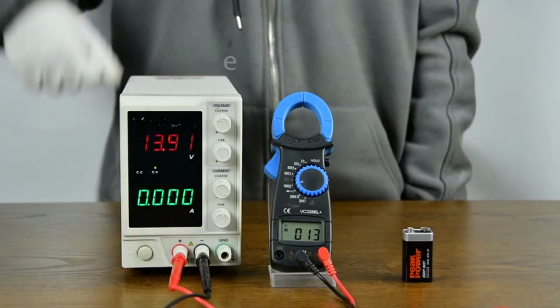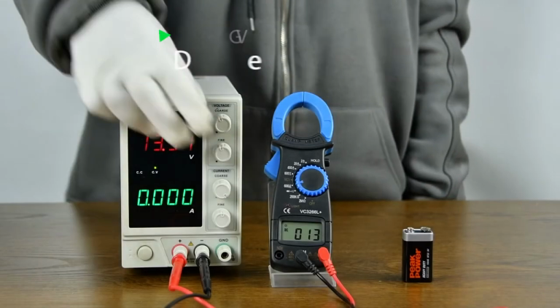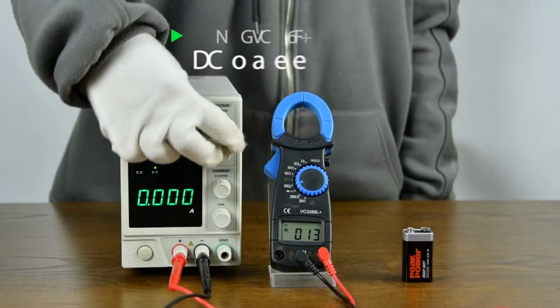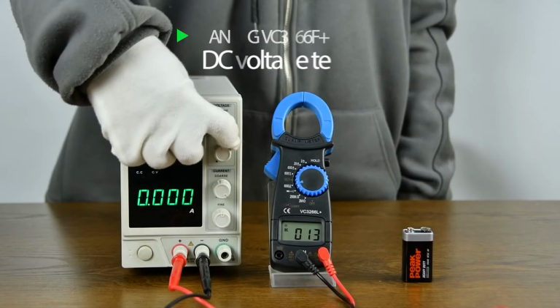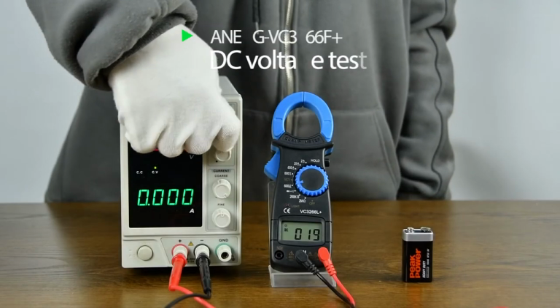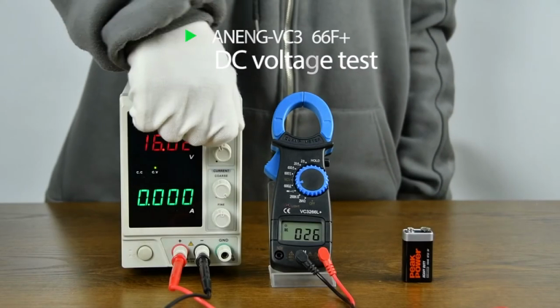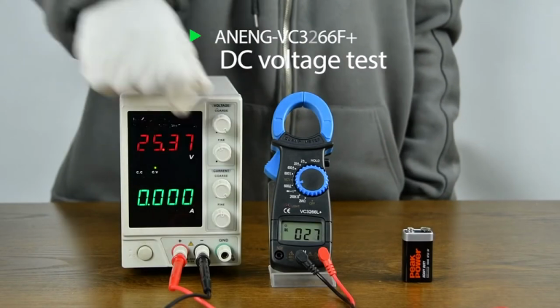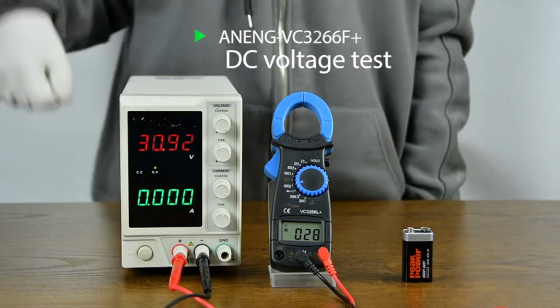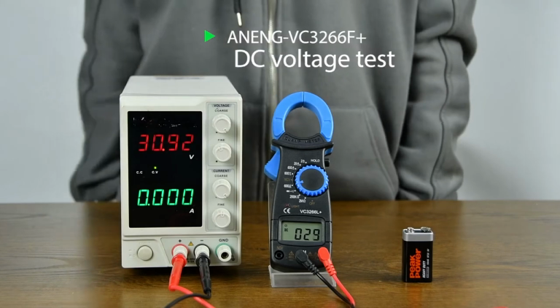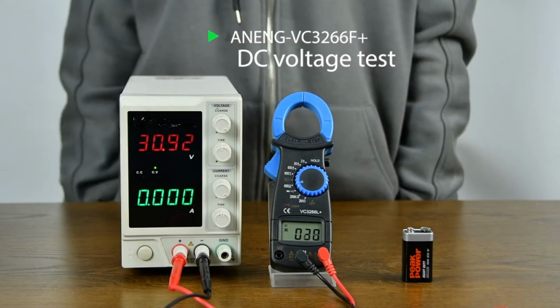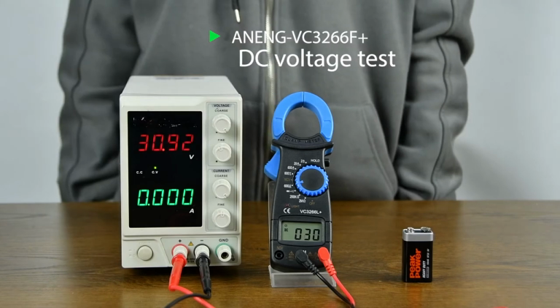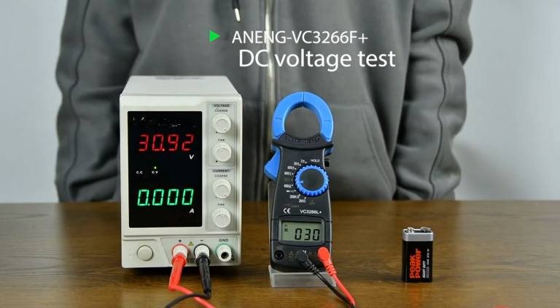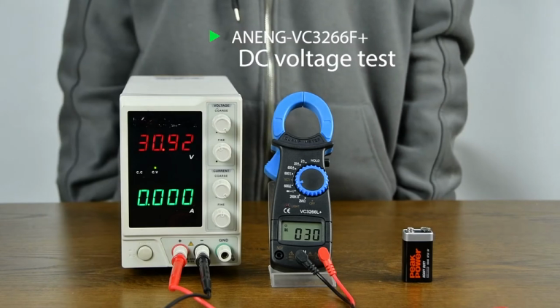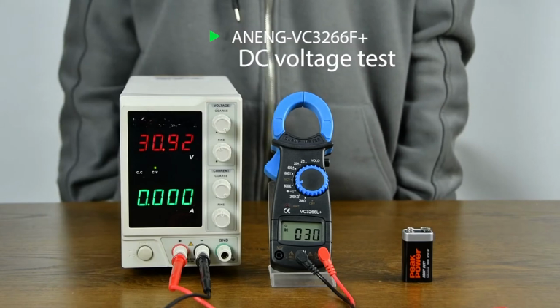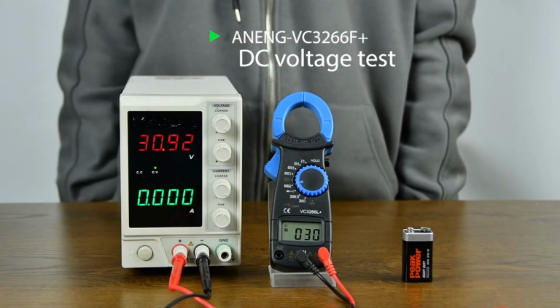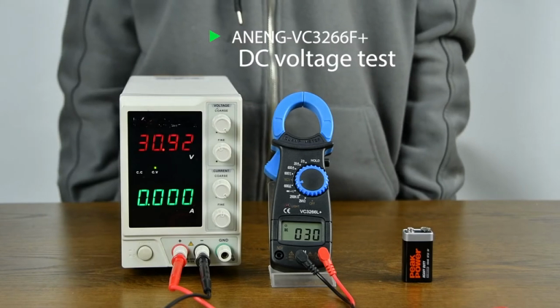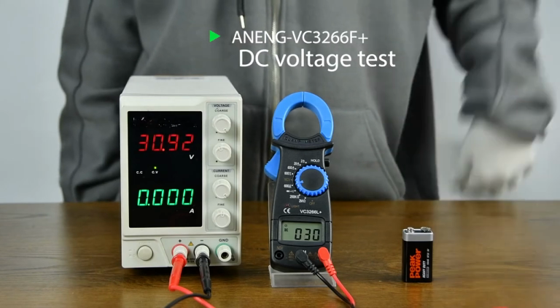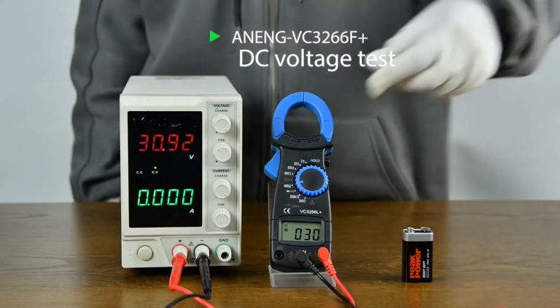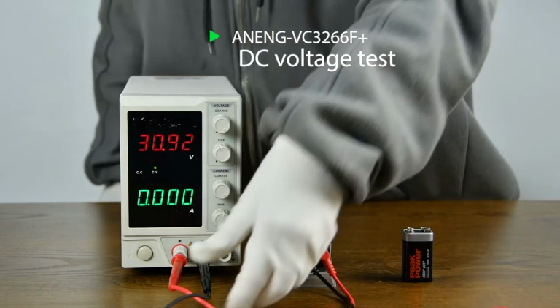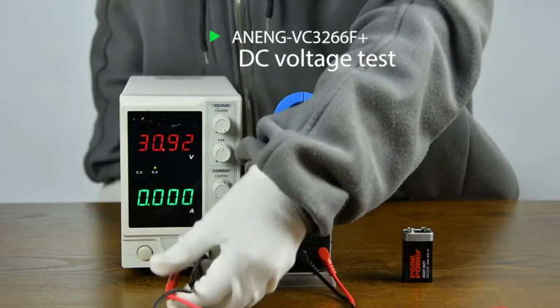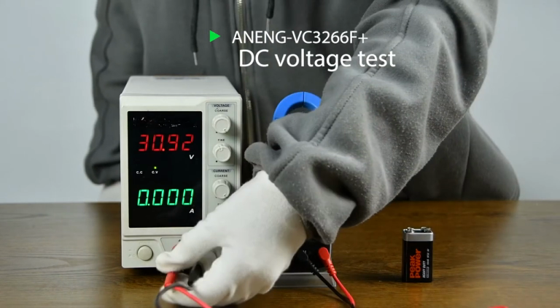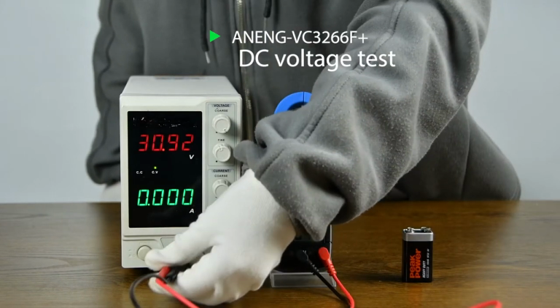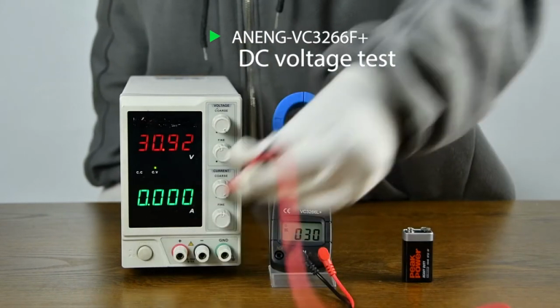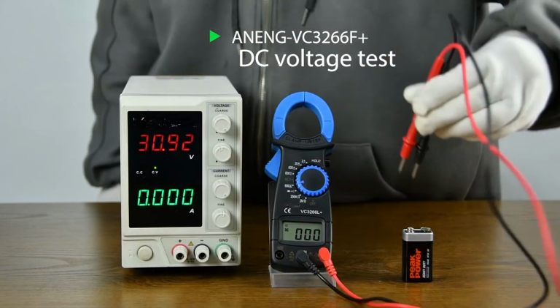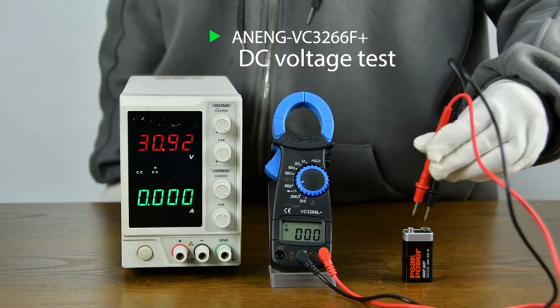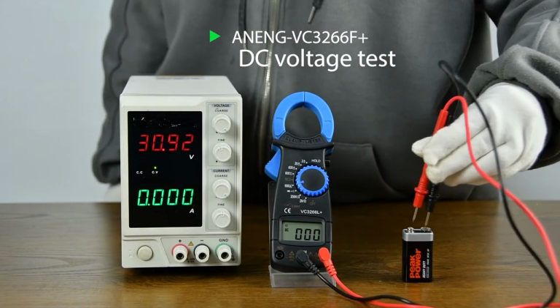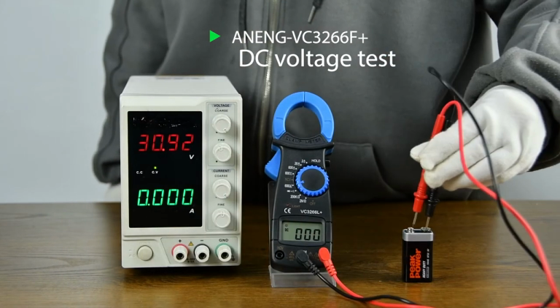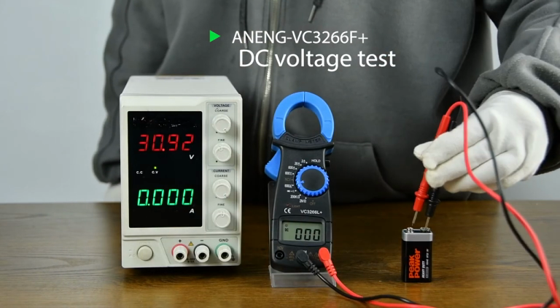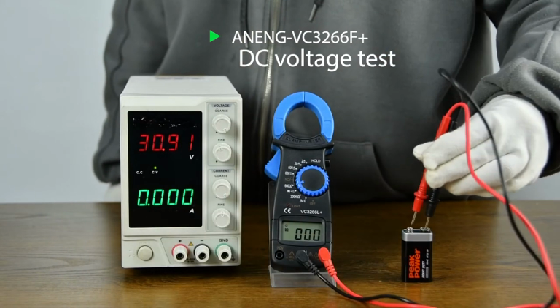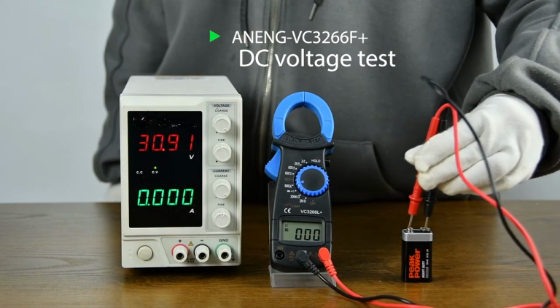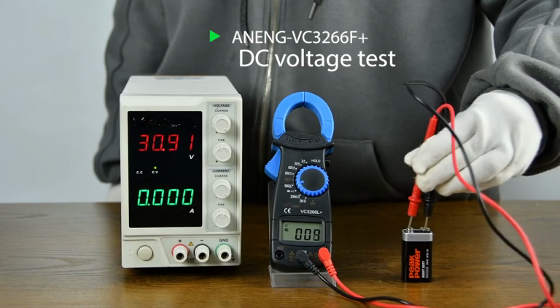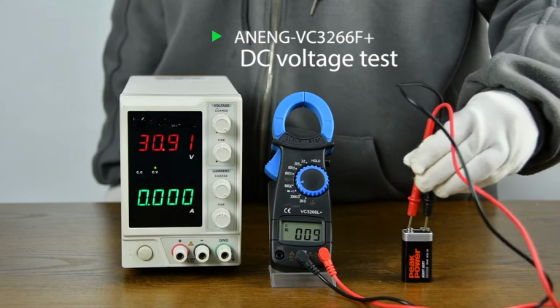DC voltage measurement: used for DC regulated power supply and battery measurement, with results shown on the display.